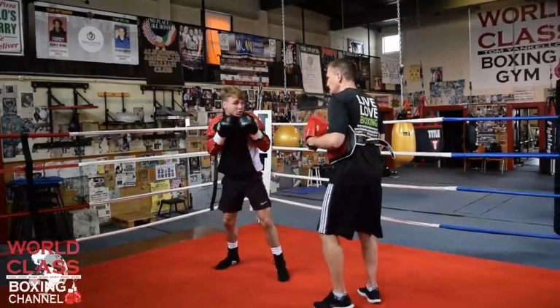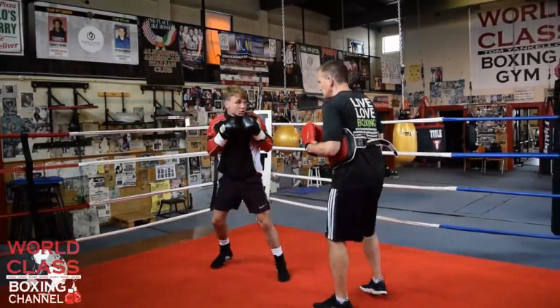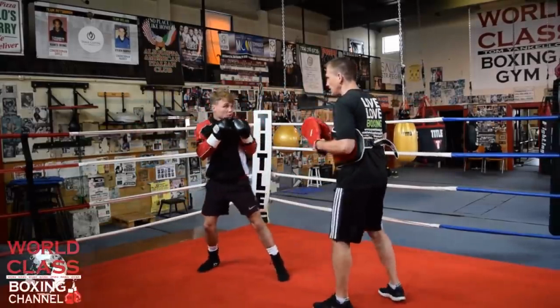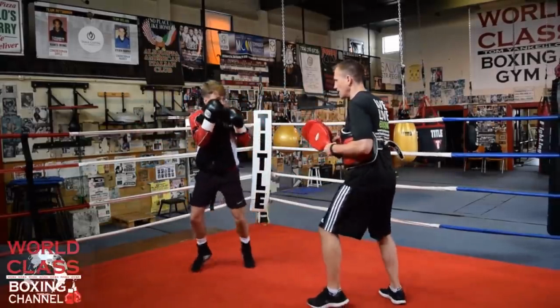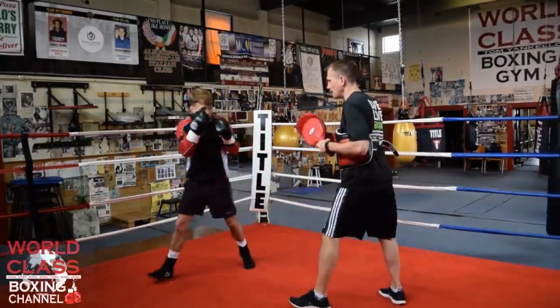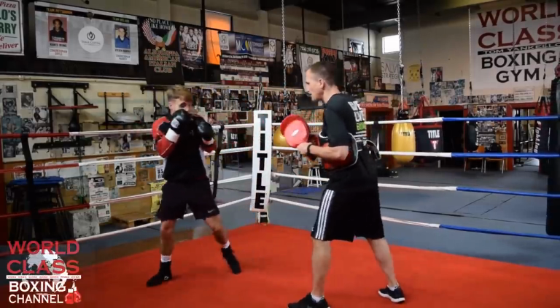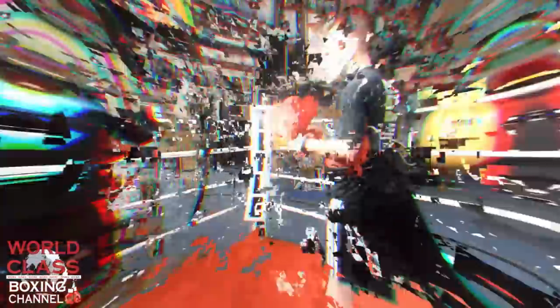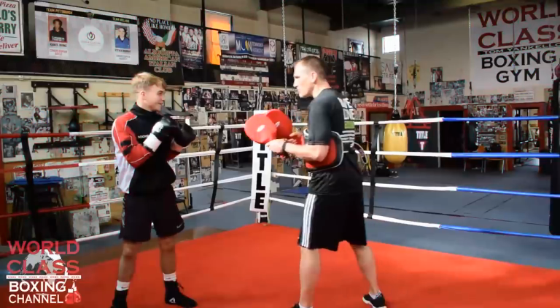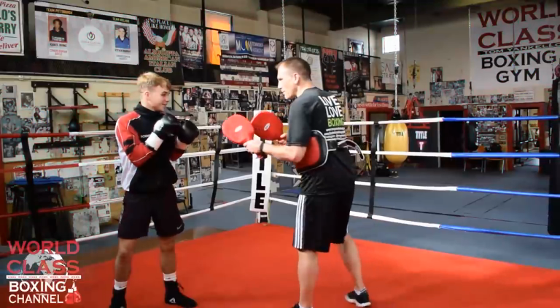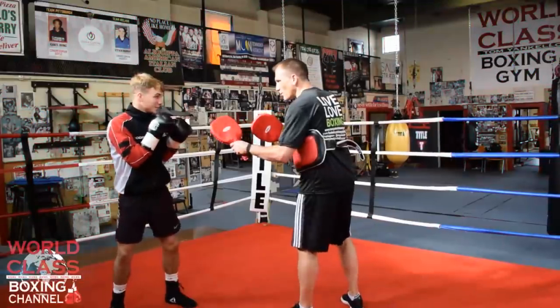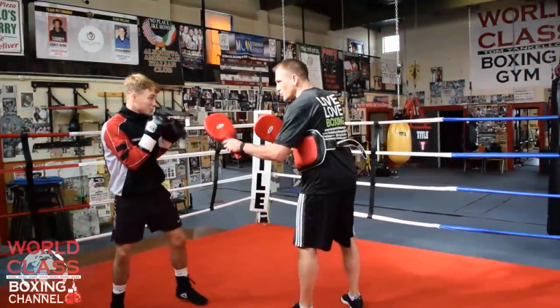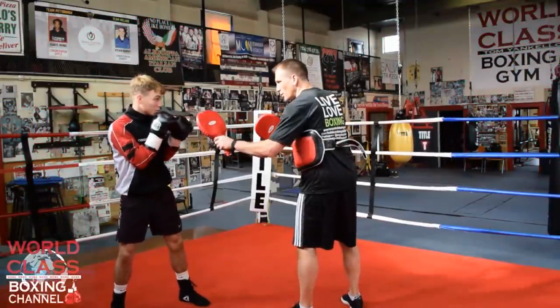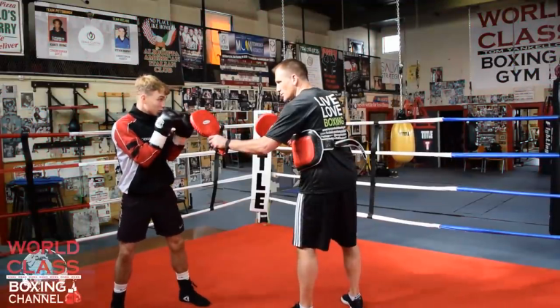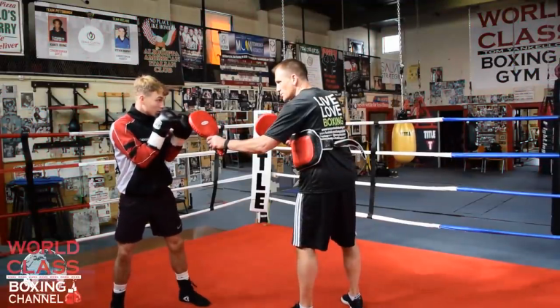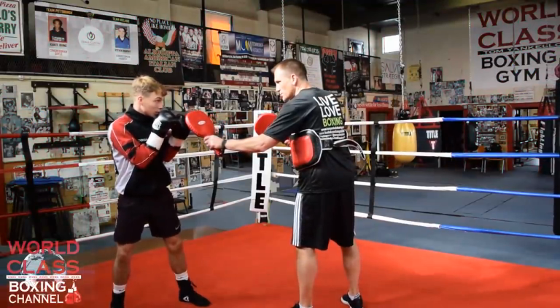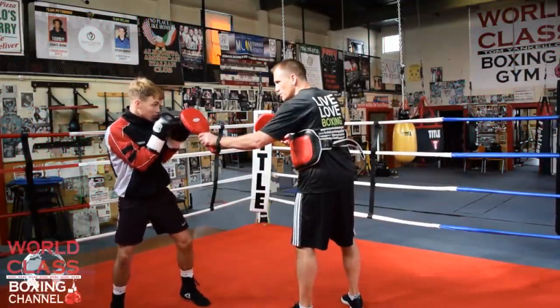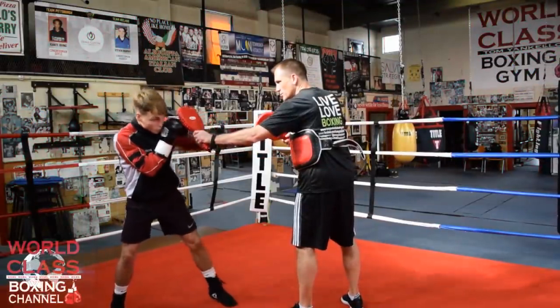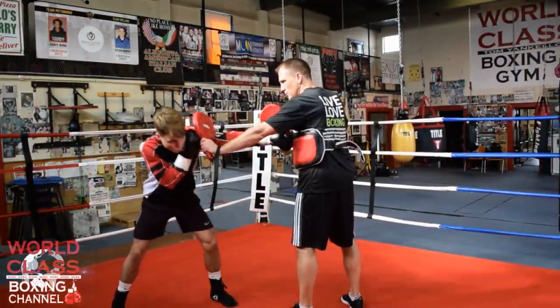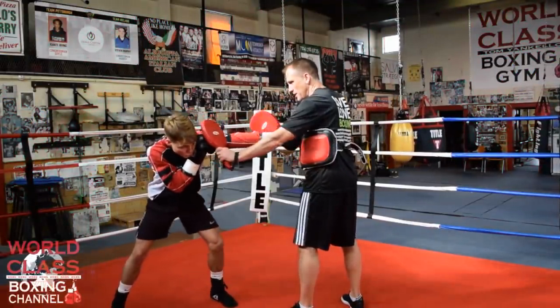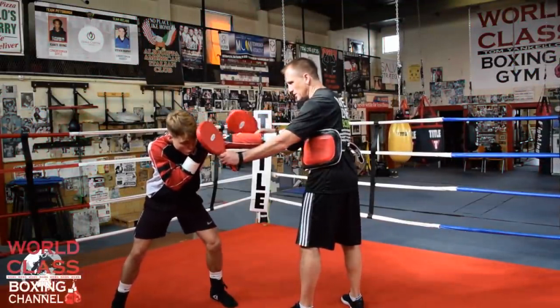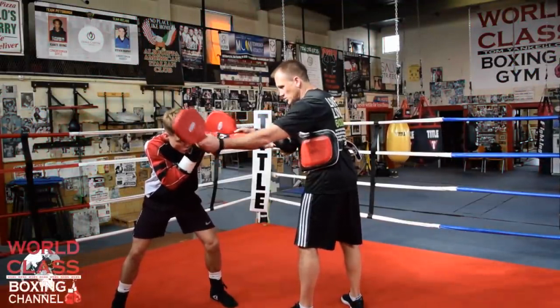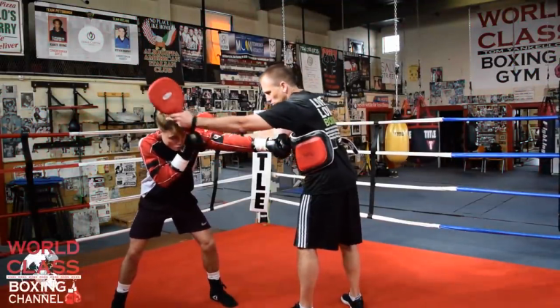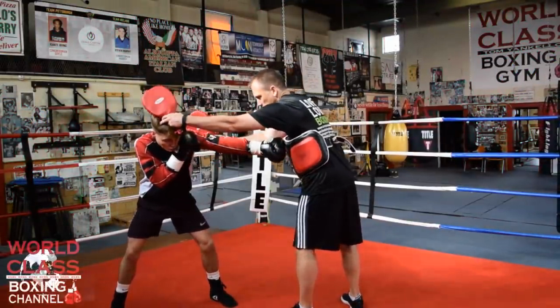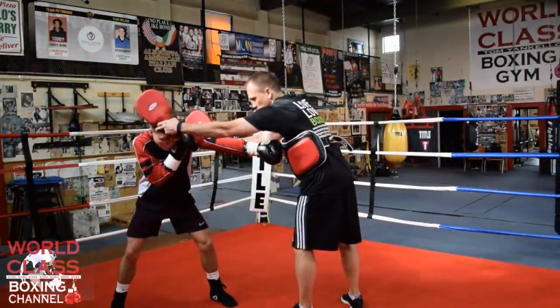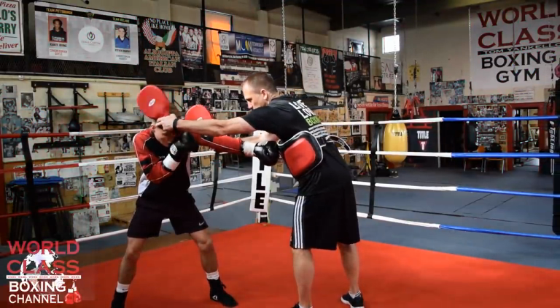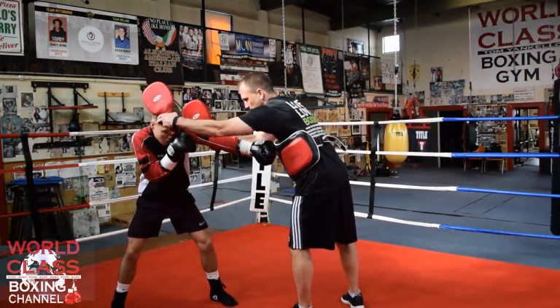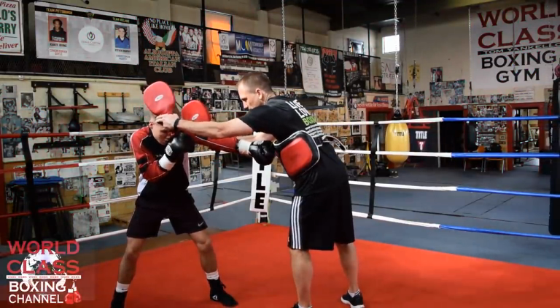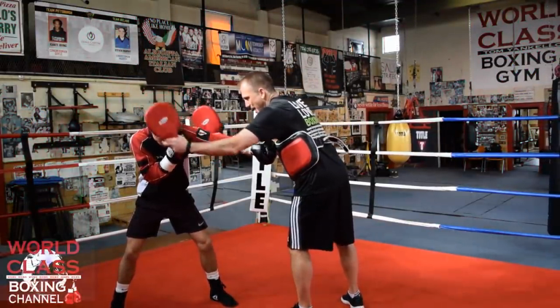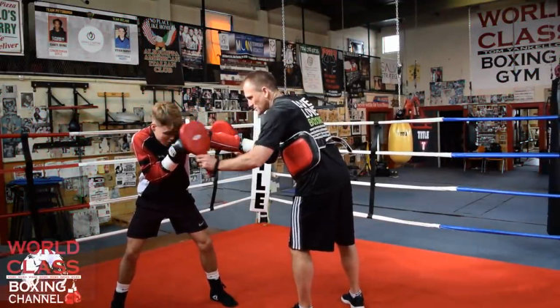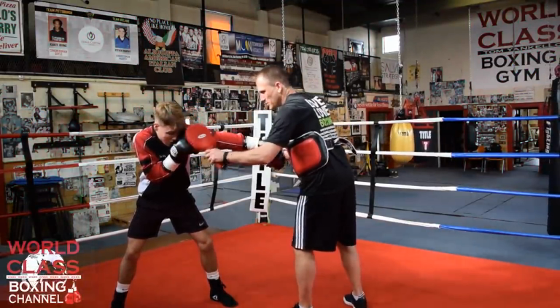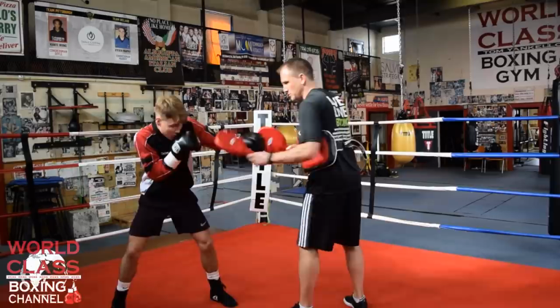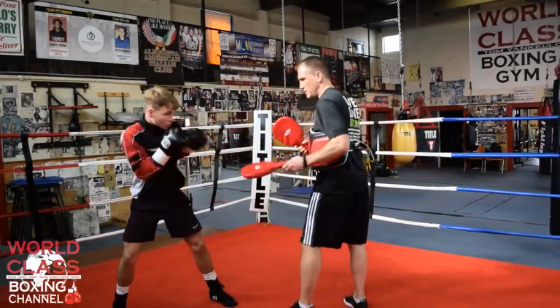There you go. Remember, when you're throwing this, you're parrying in the shoulders. That's where it should be.